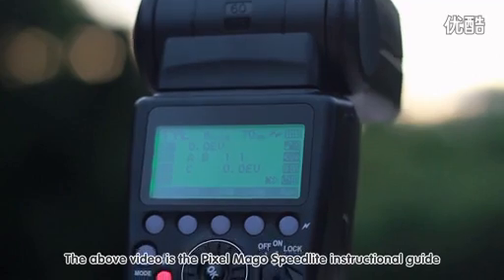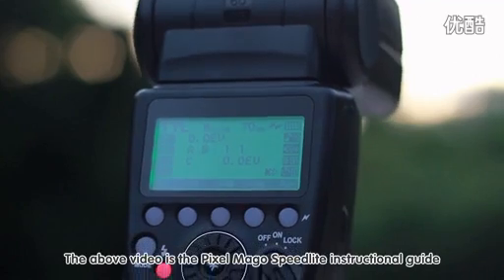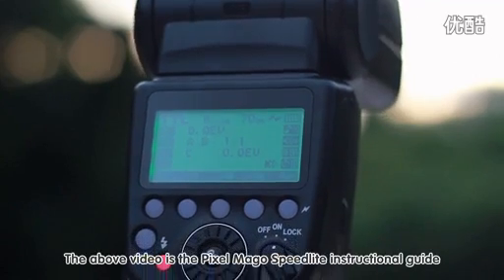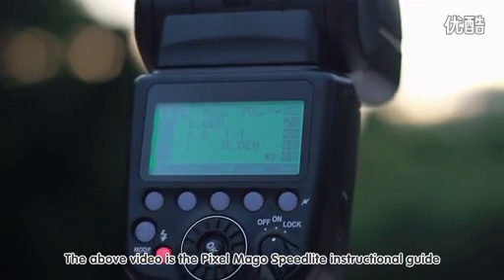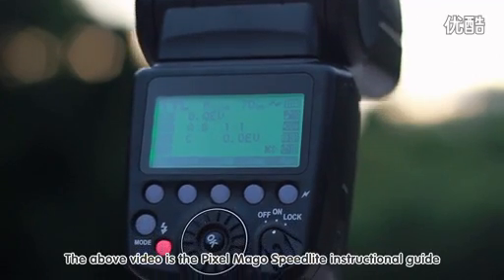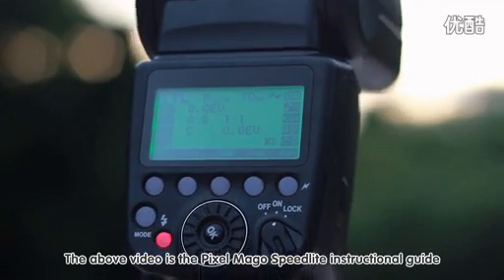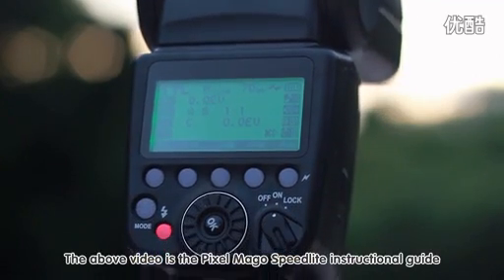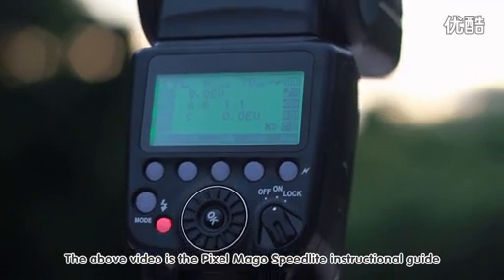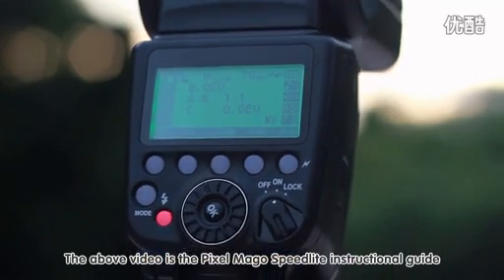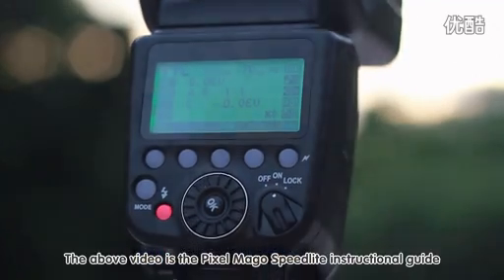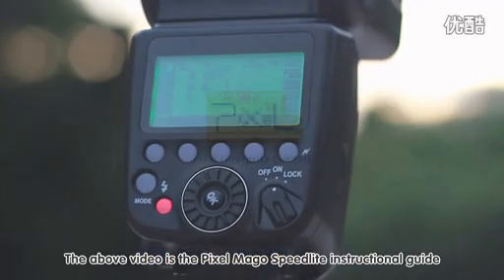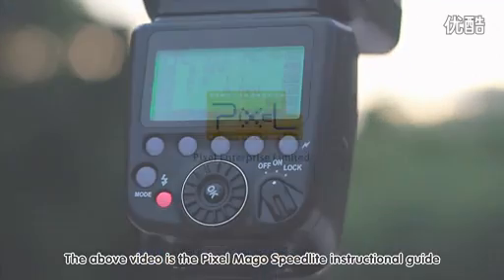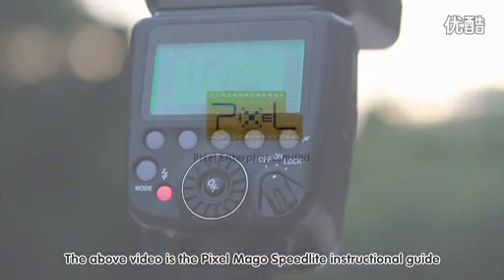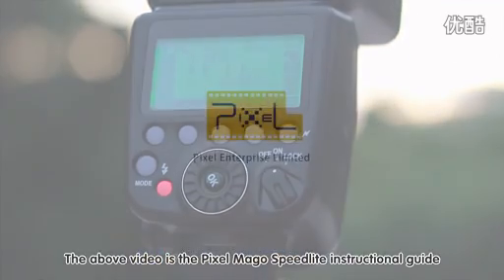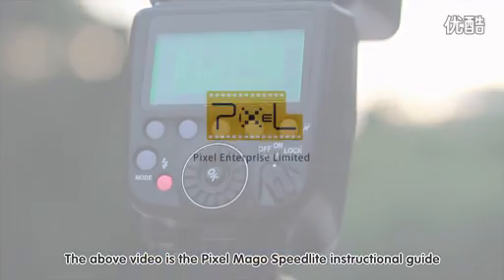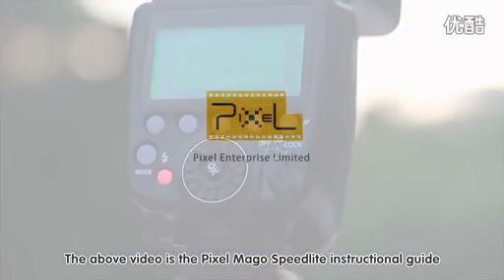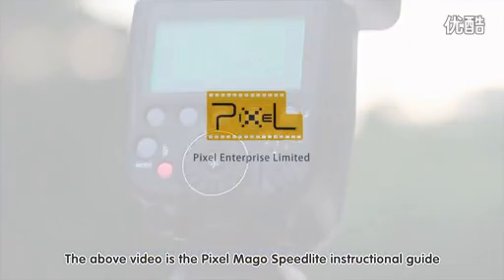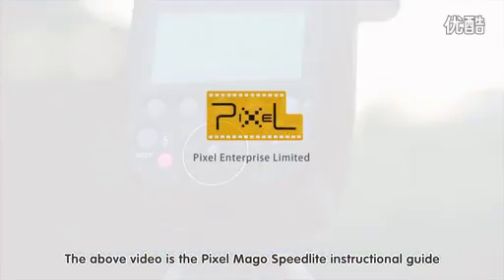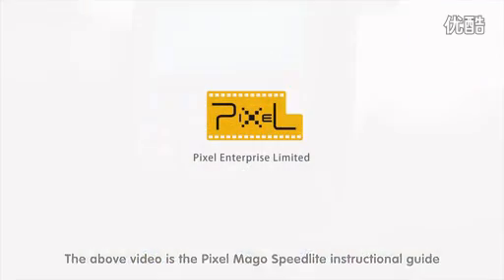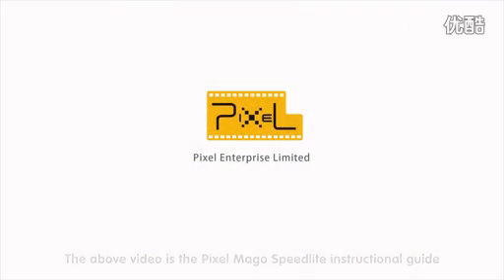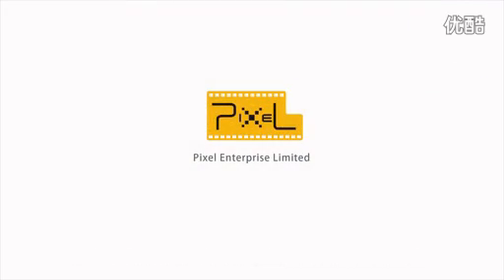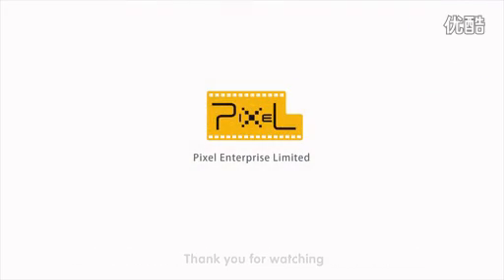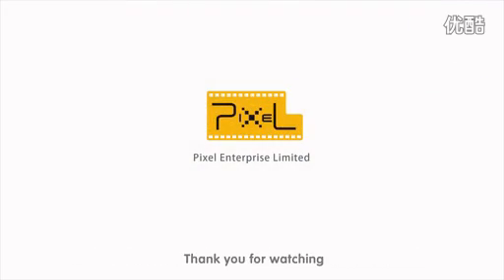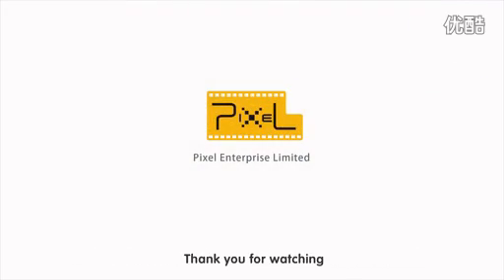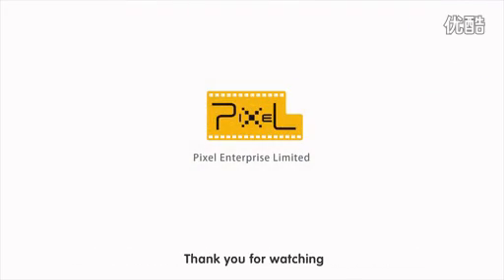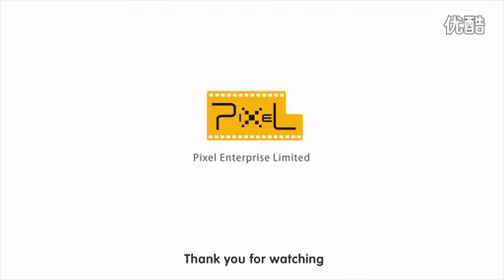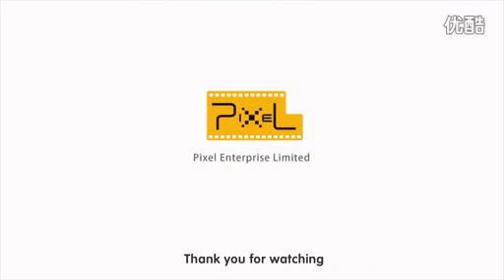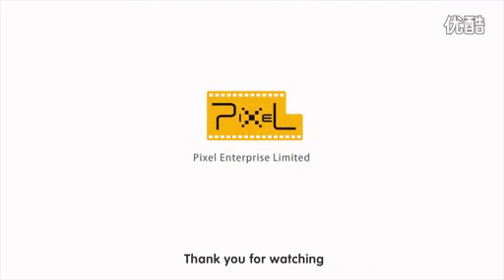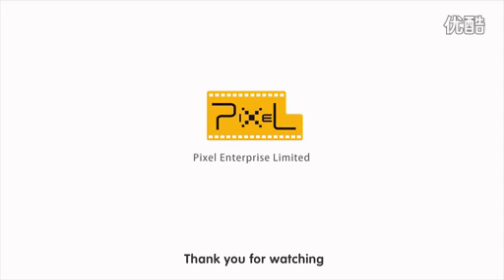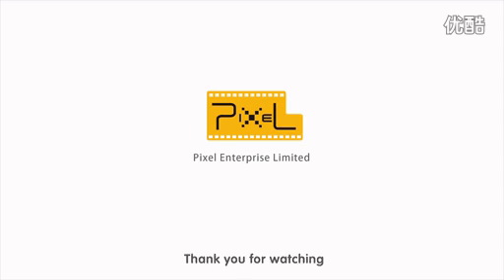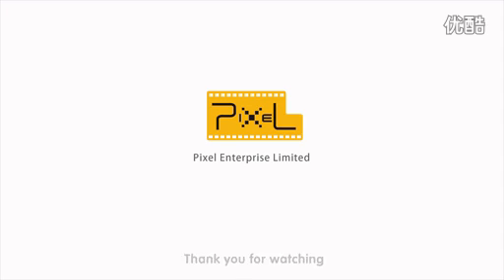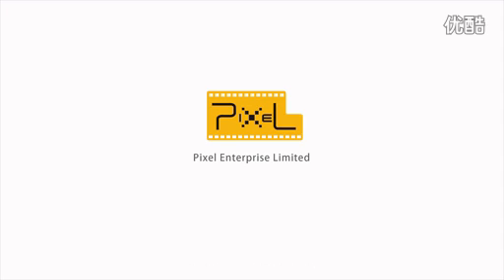The above video is the Pixel Margo Speedlight instruction guide. Thank you for watching.